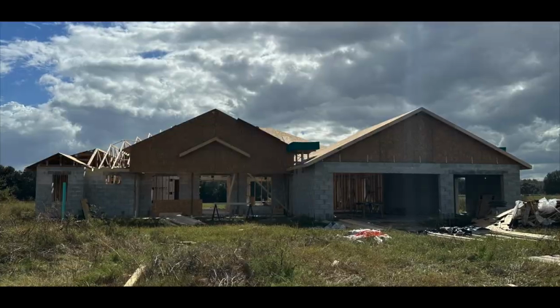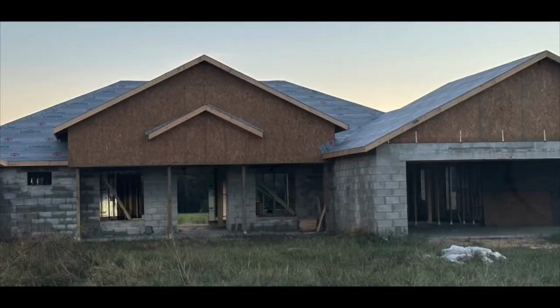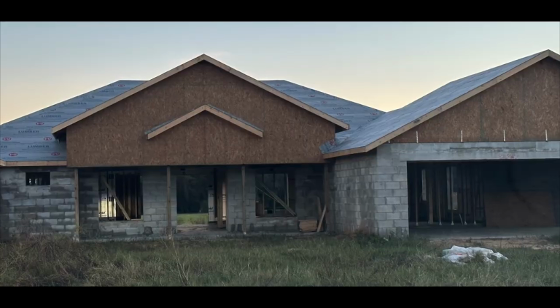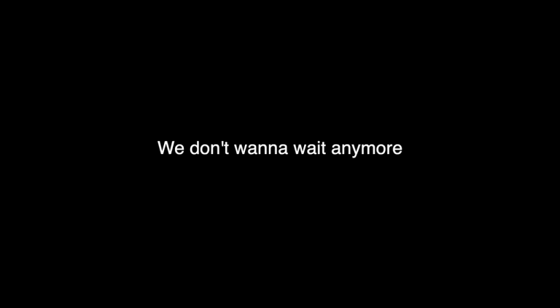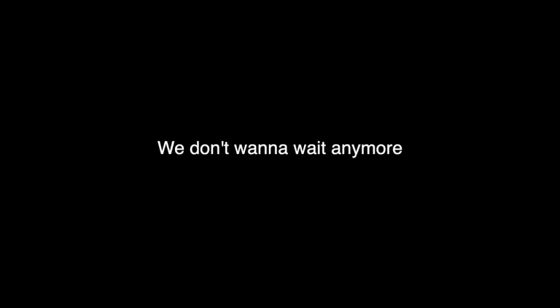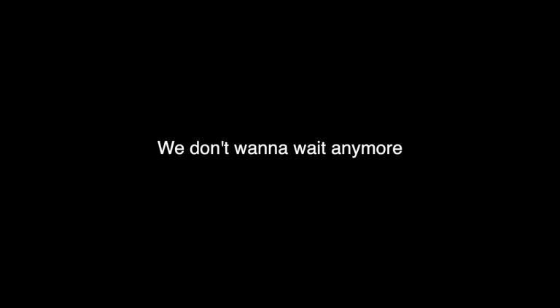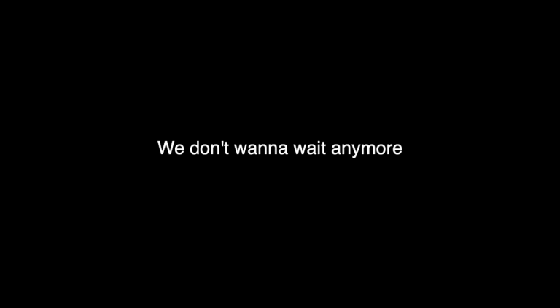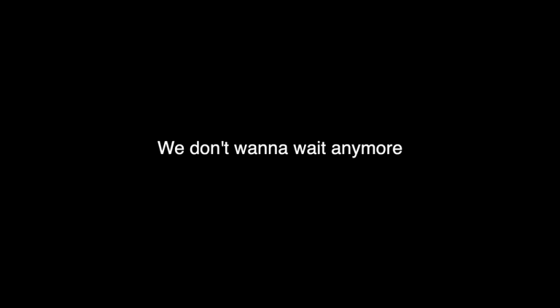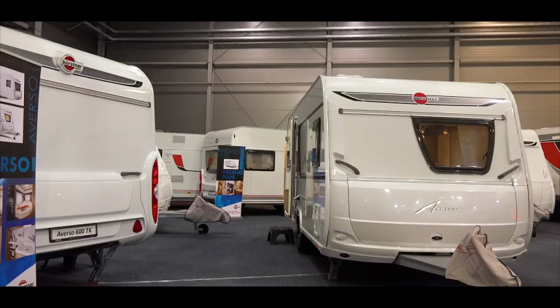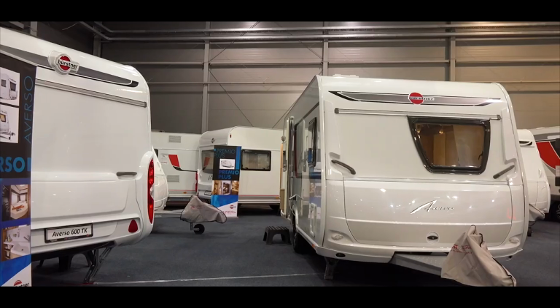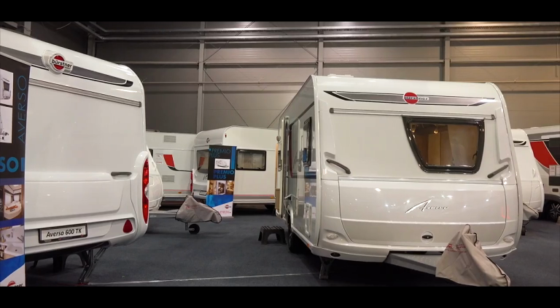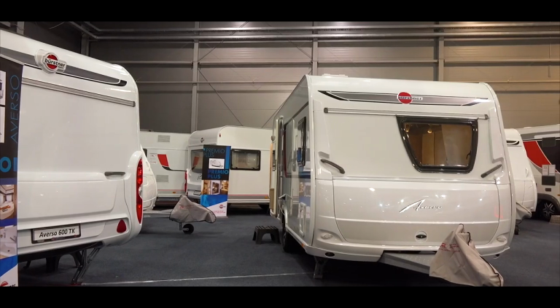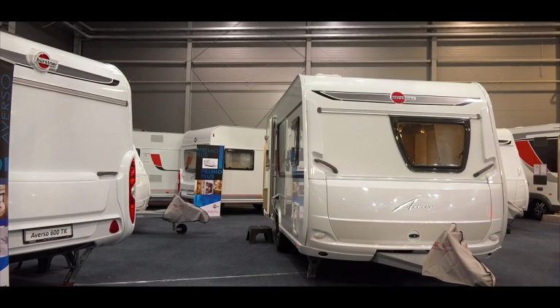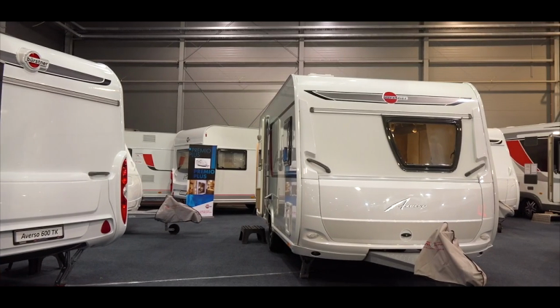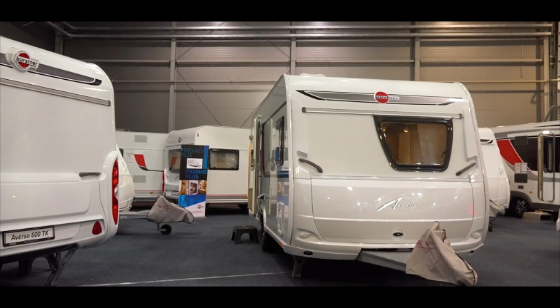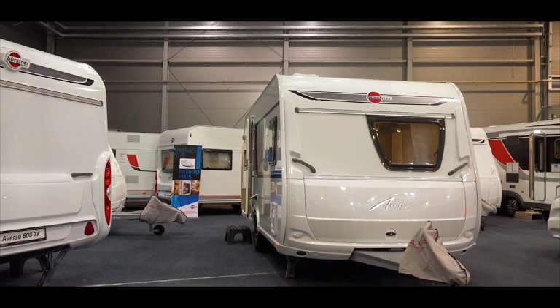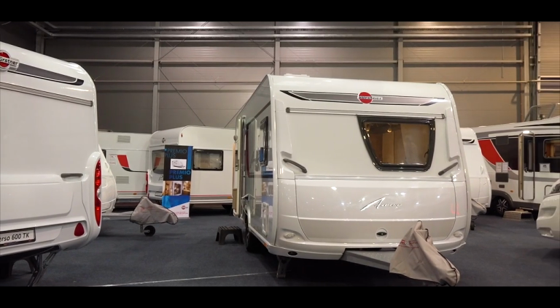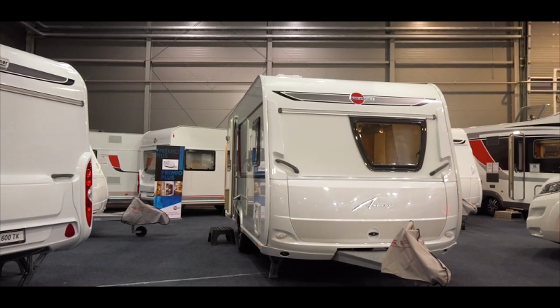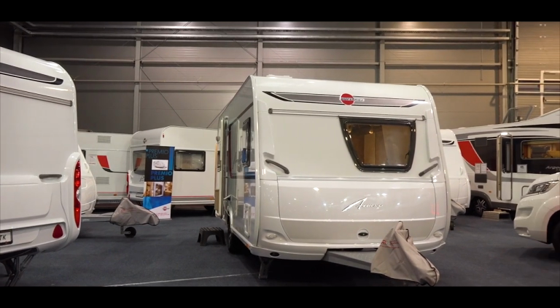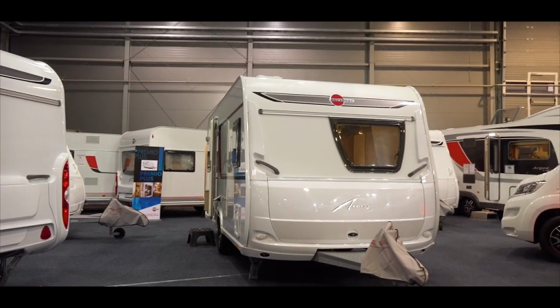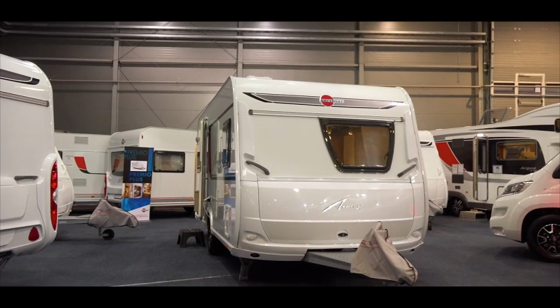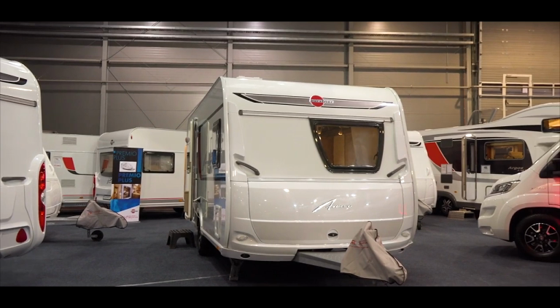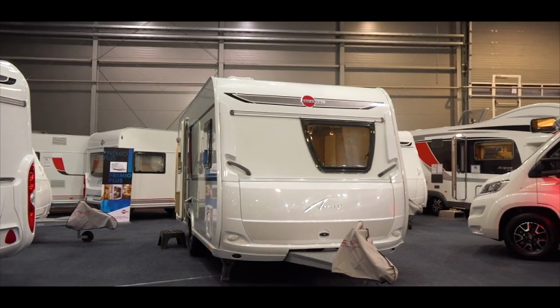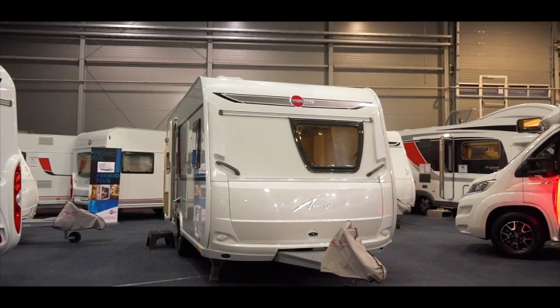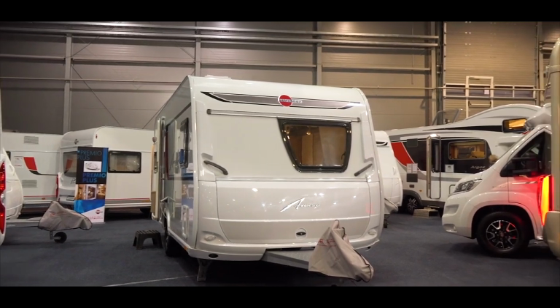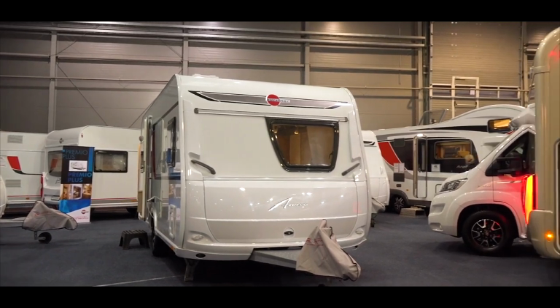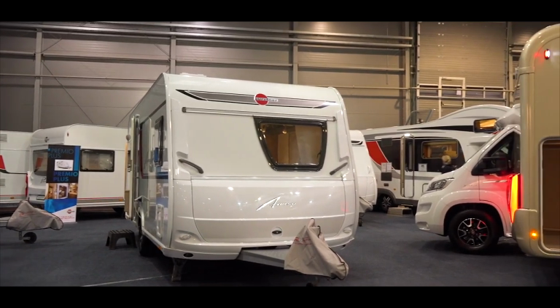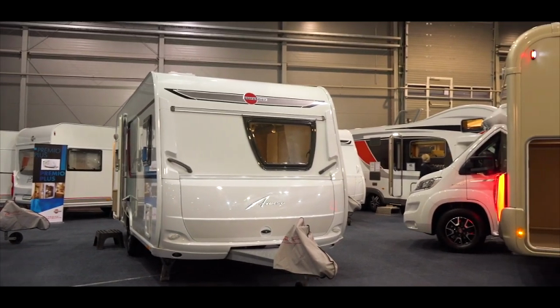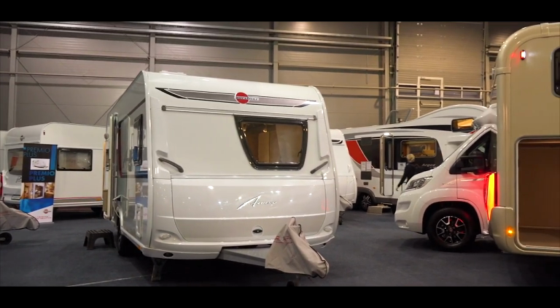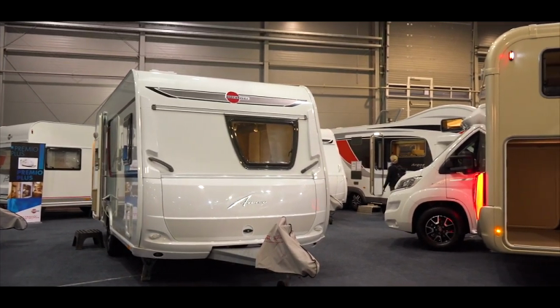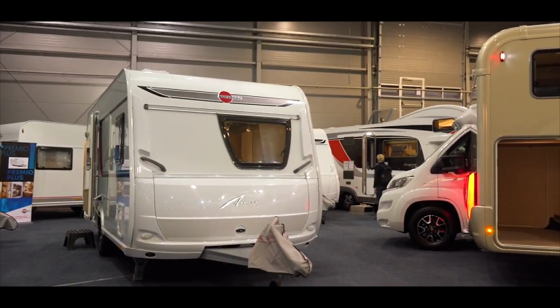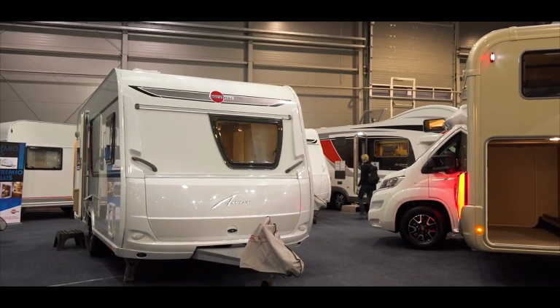We don't want to wait anymore. So I had this awesome idea to purchase a camper — that way, we can start enjoying our farmland now.